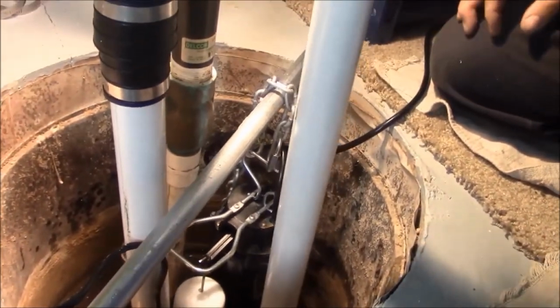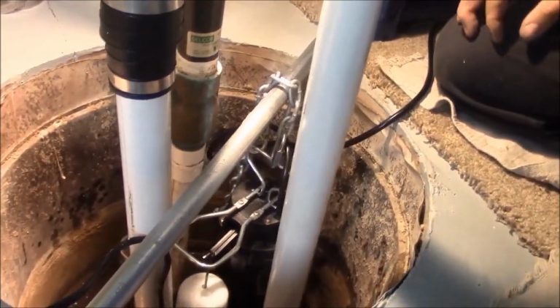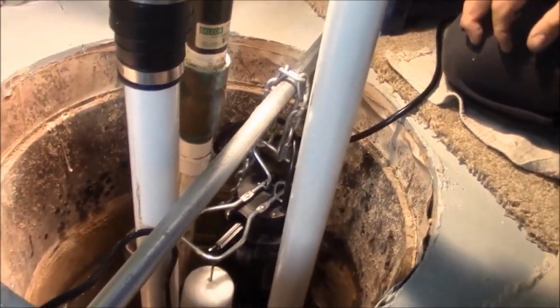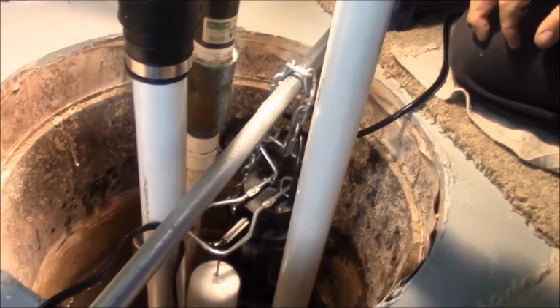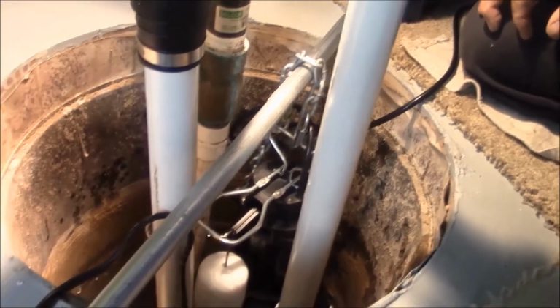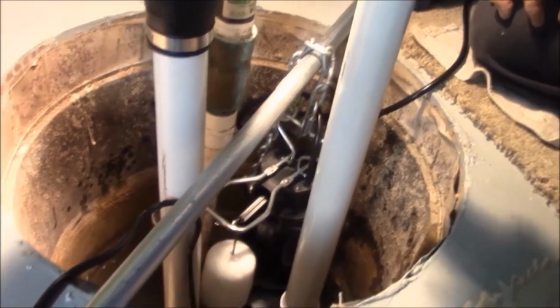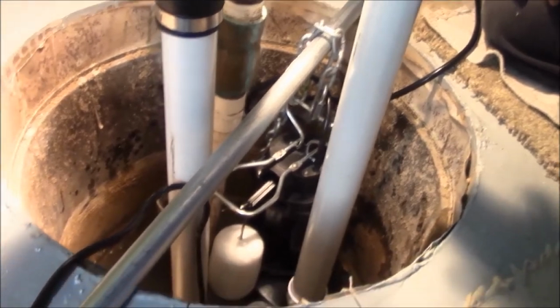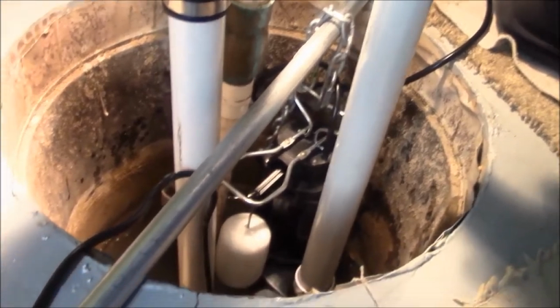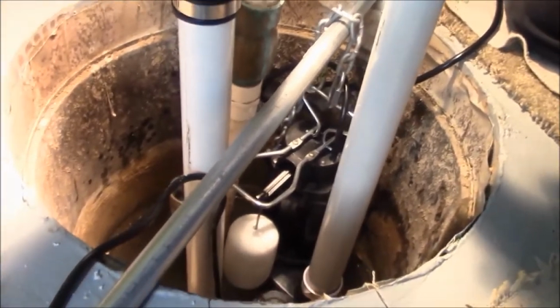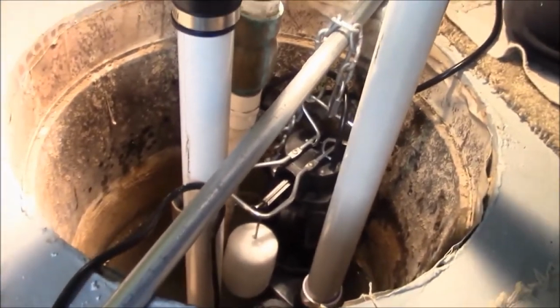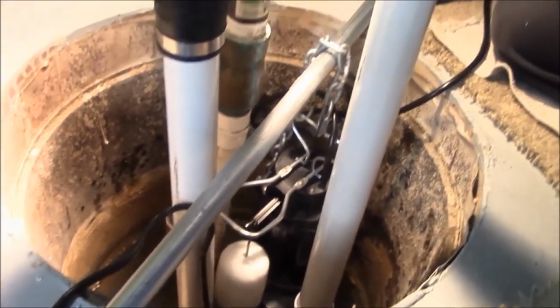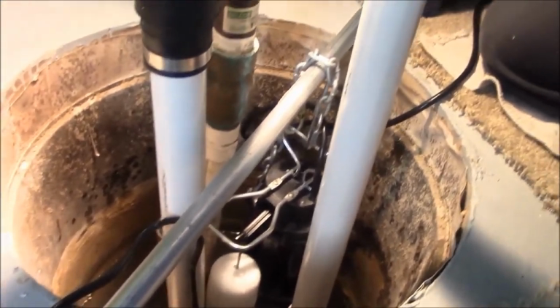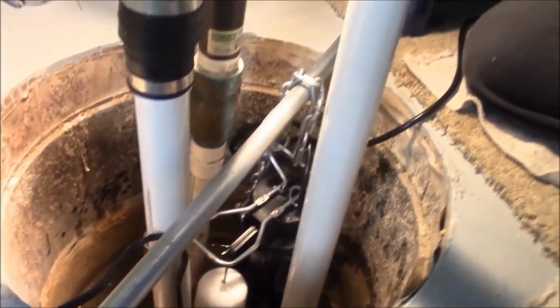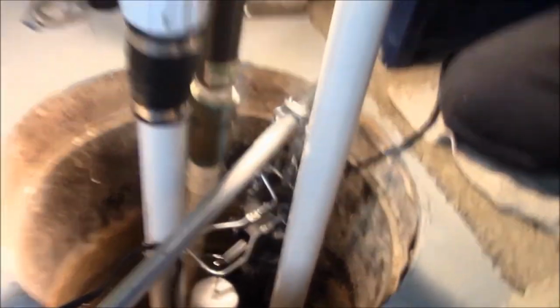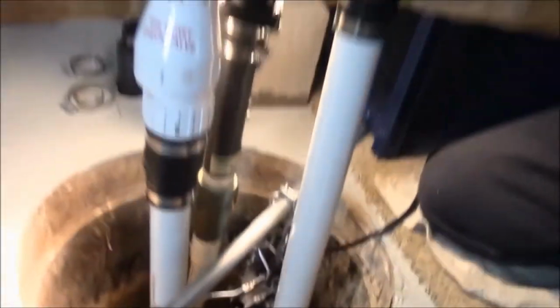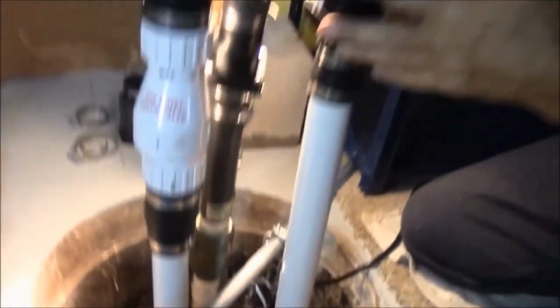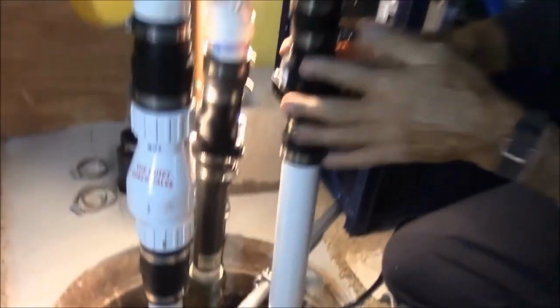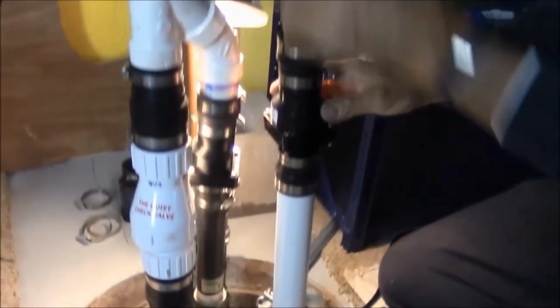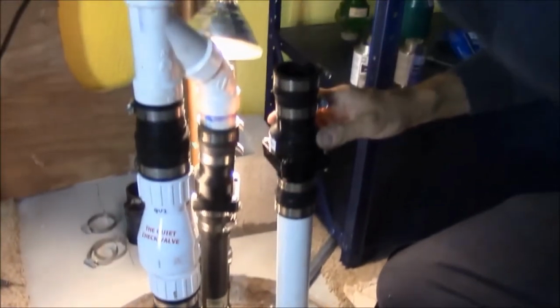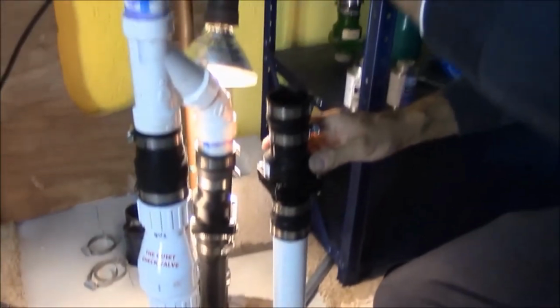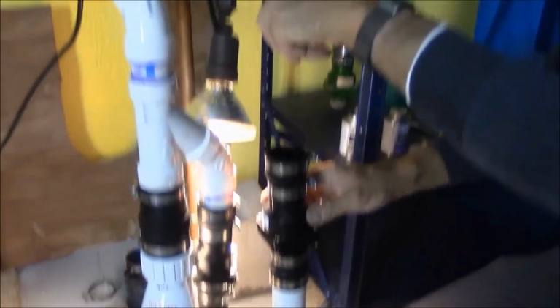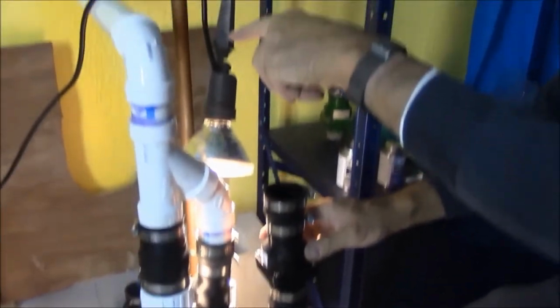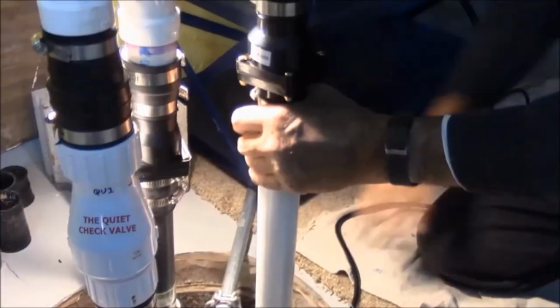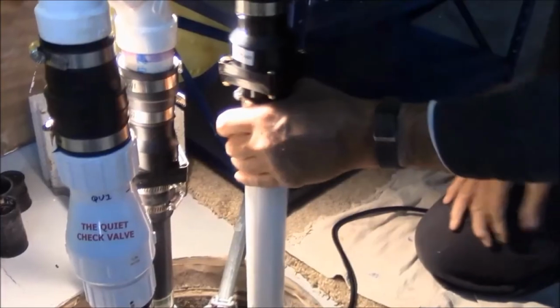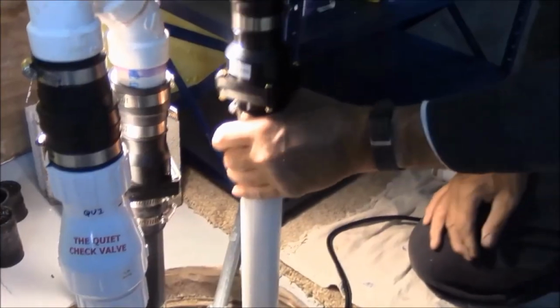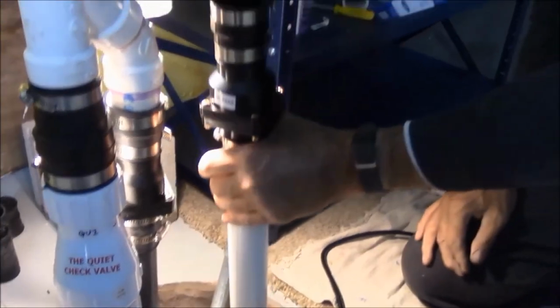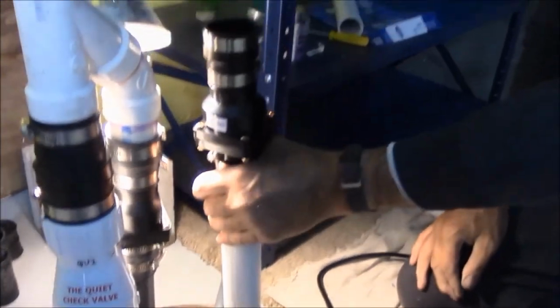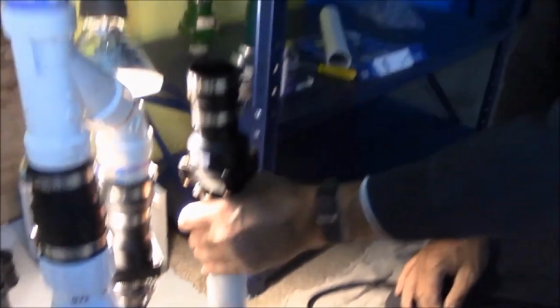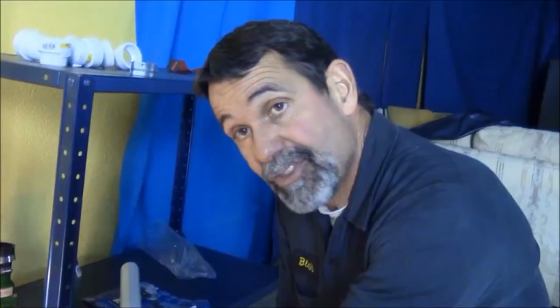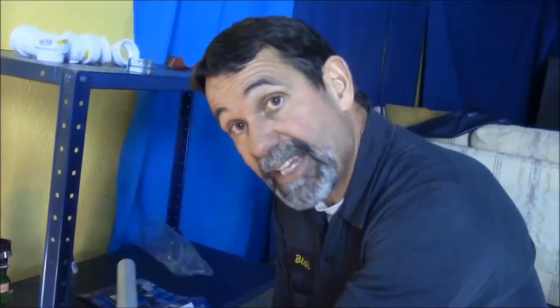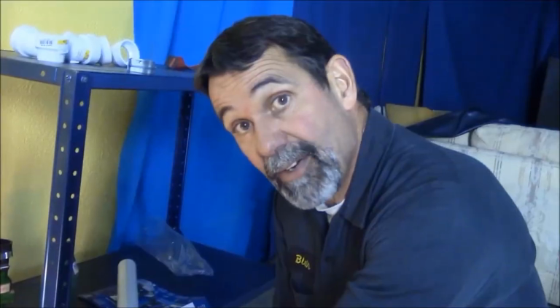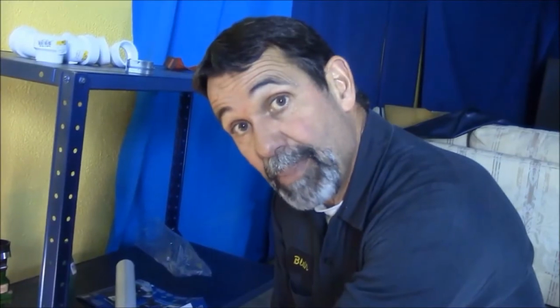And now we'll plumb this in. We have a check valve and a Y, and that will take care of our secondary pump.